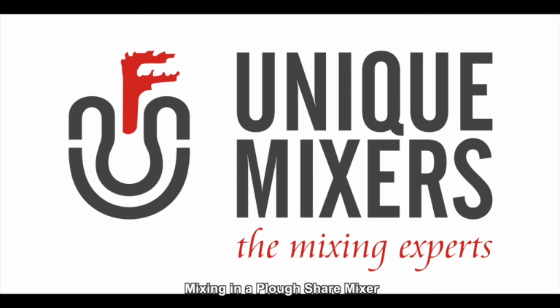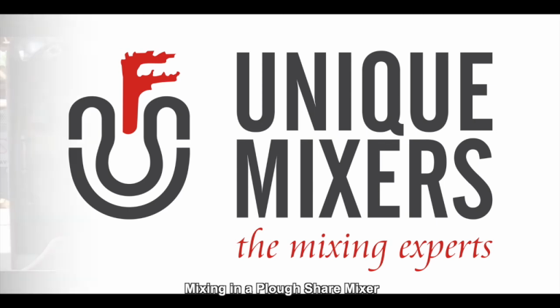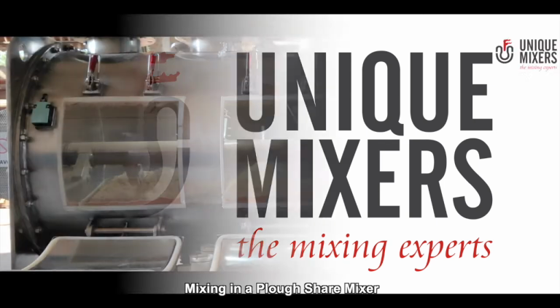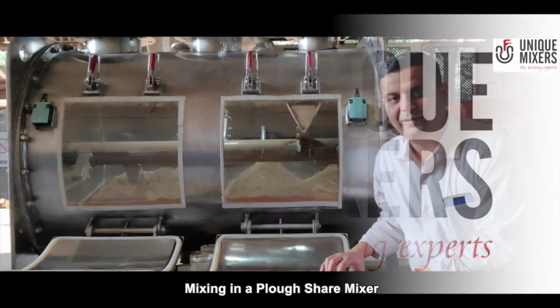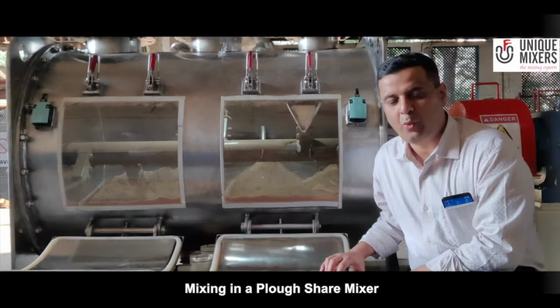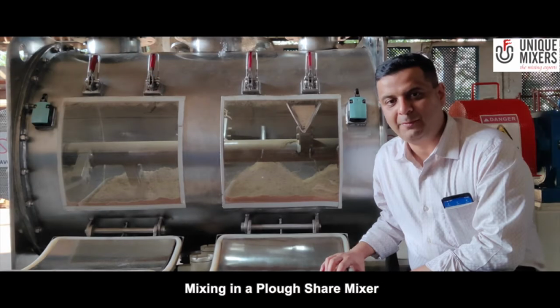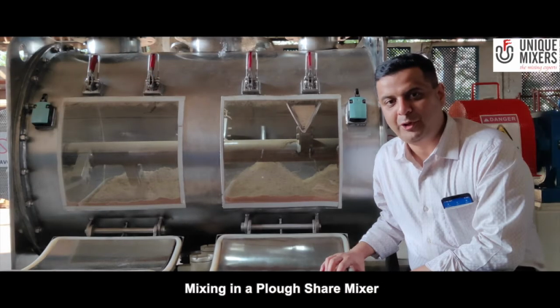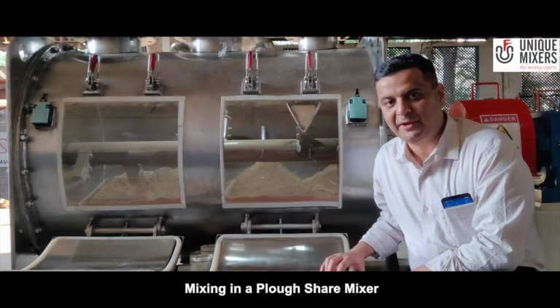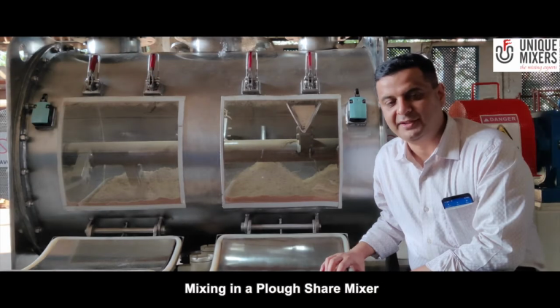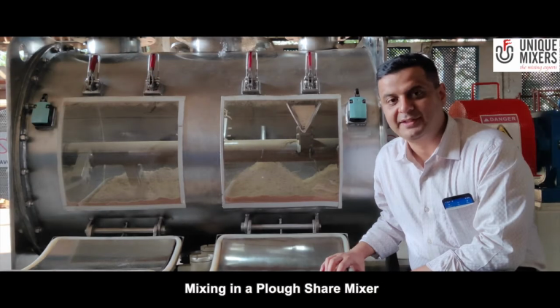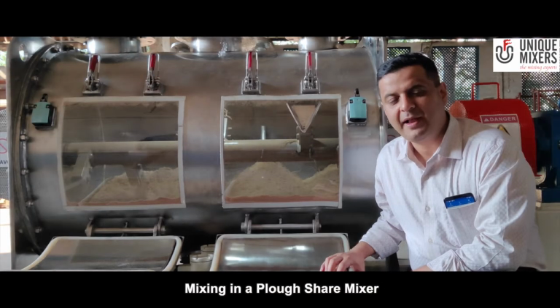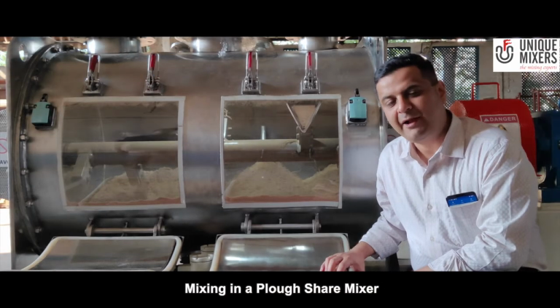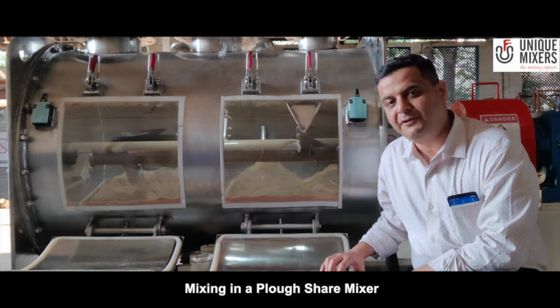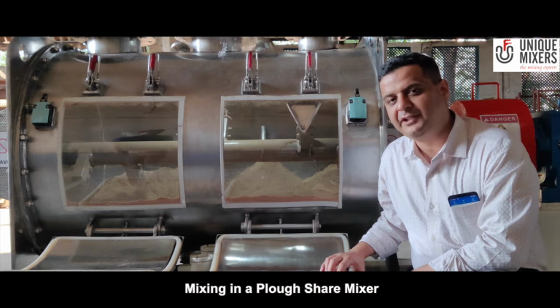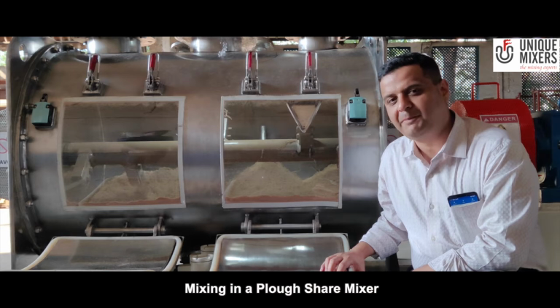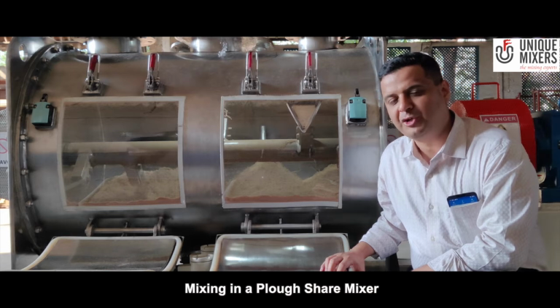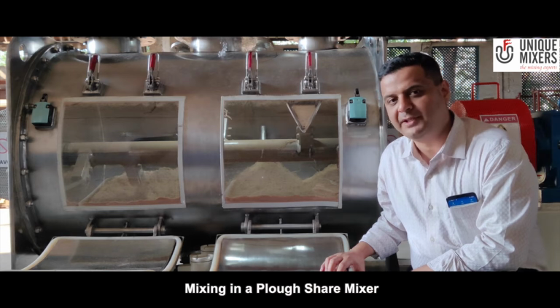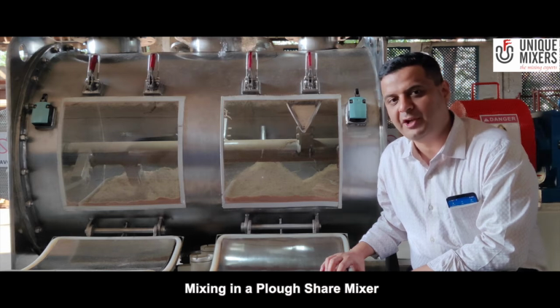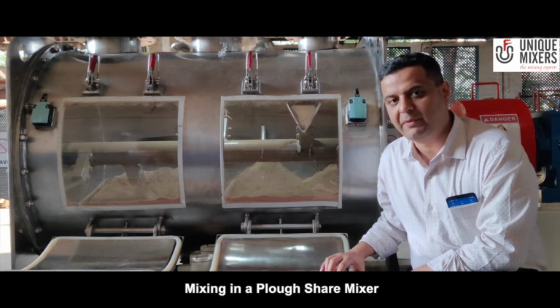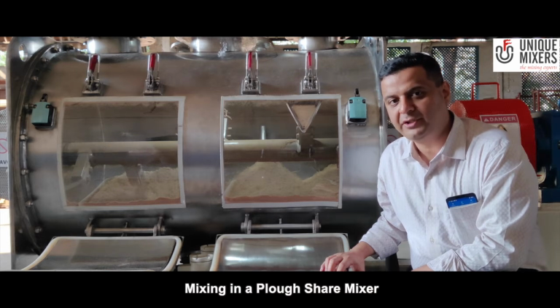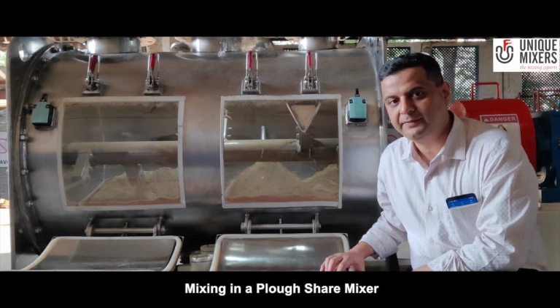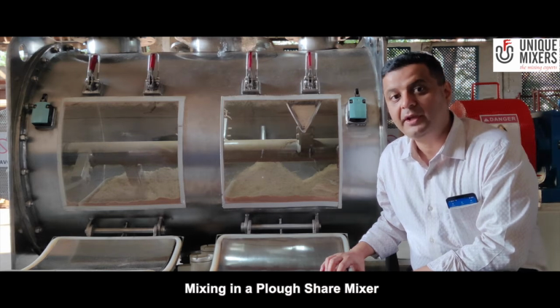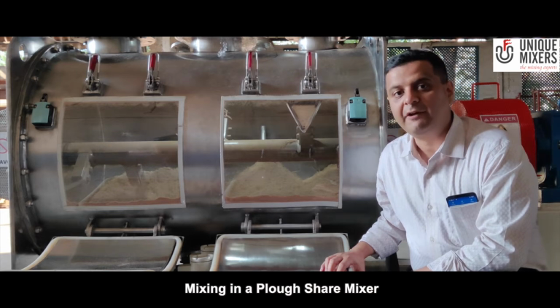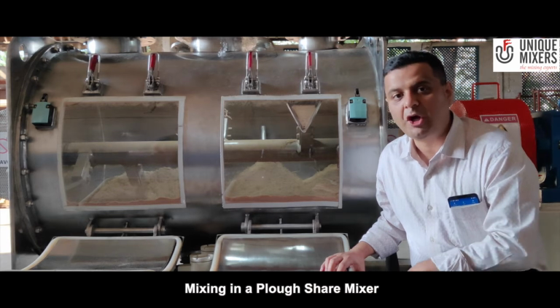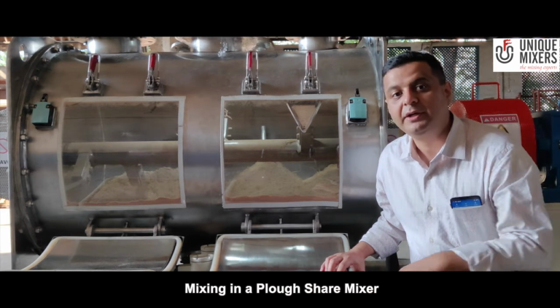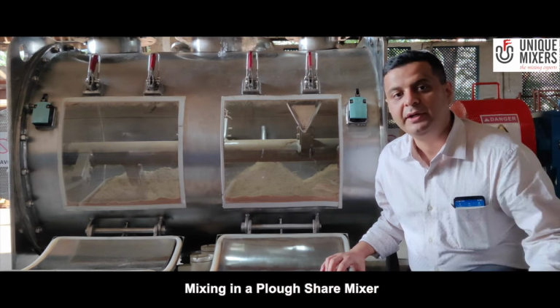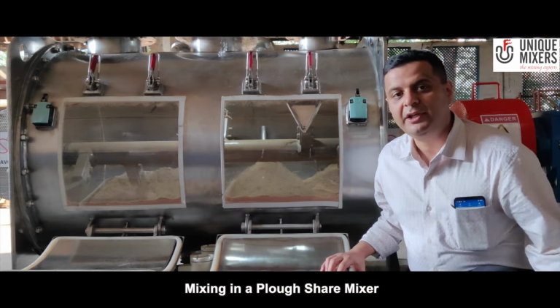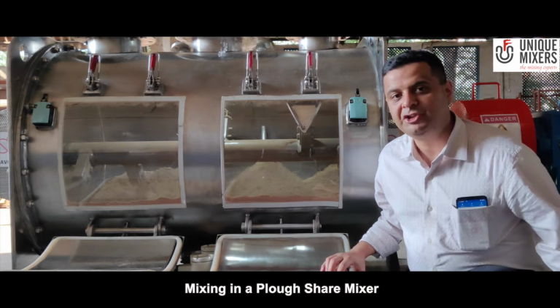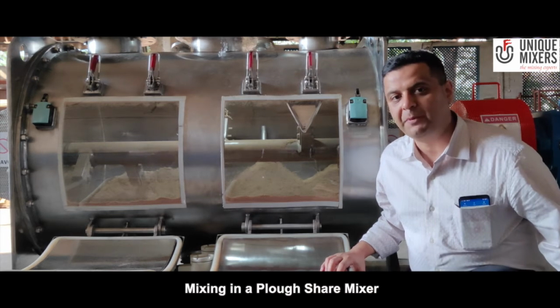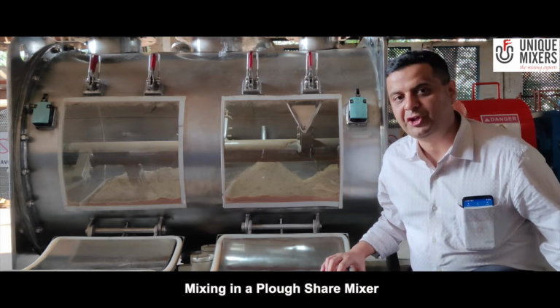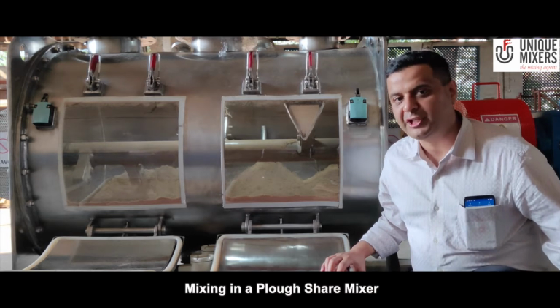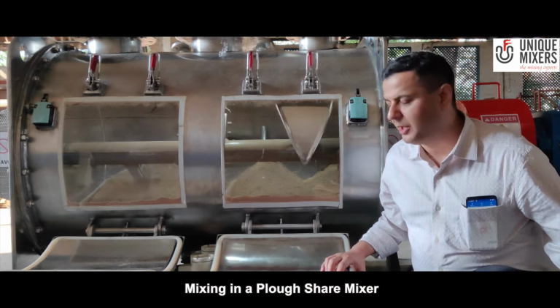Hi, welcome to Unique Mixers. Have you ever seen a ploughshare mixer in operation? If not, here is your opportunity to see one.